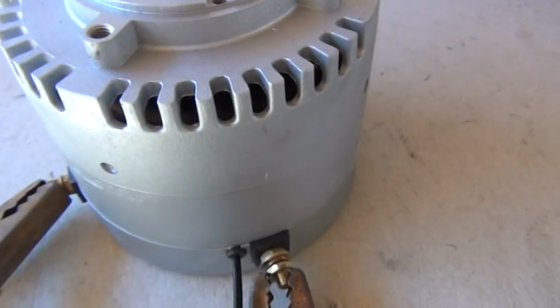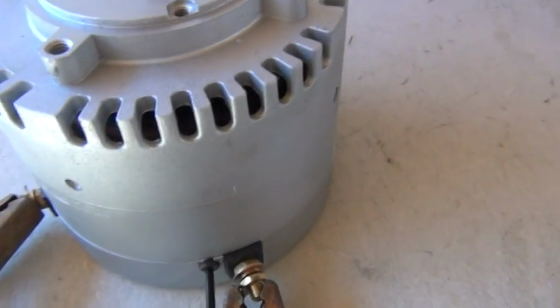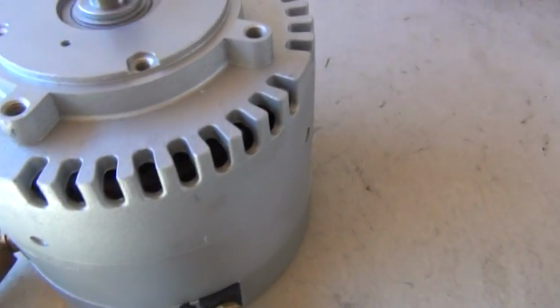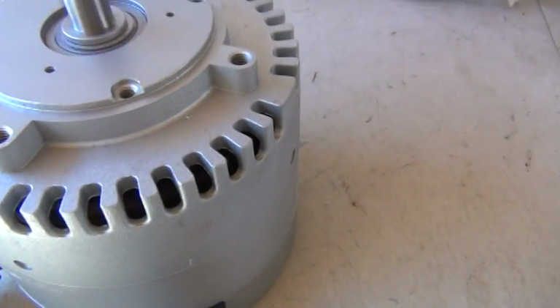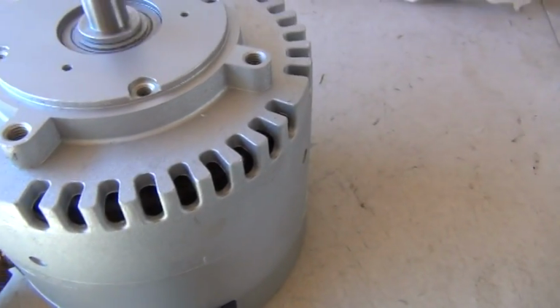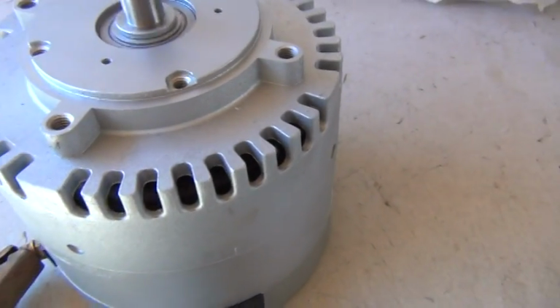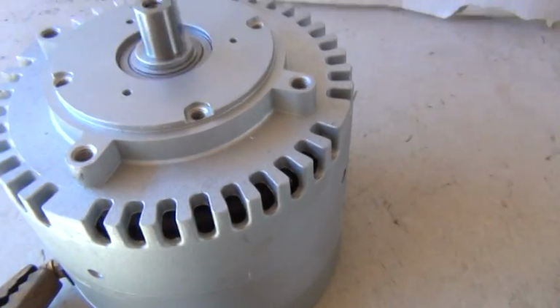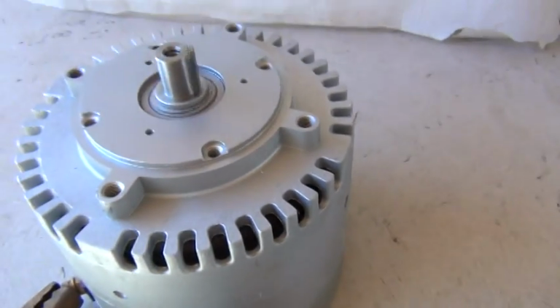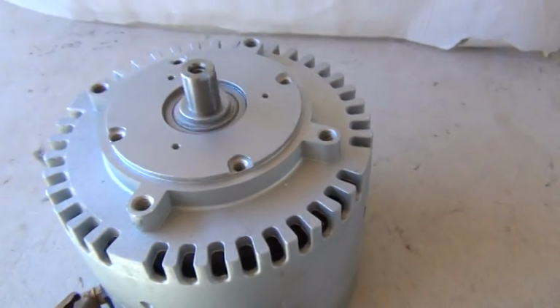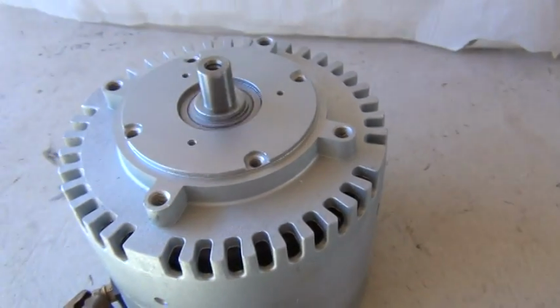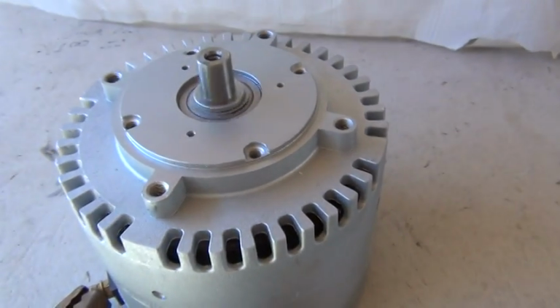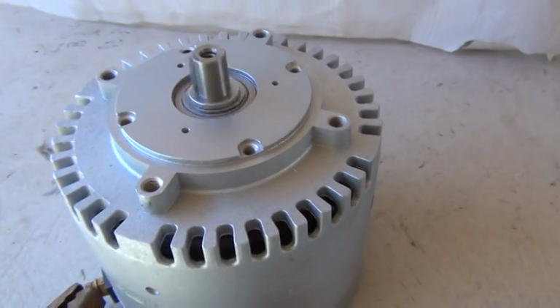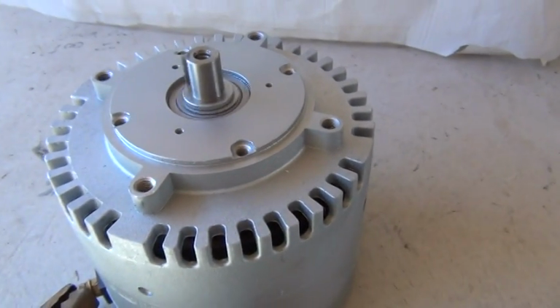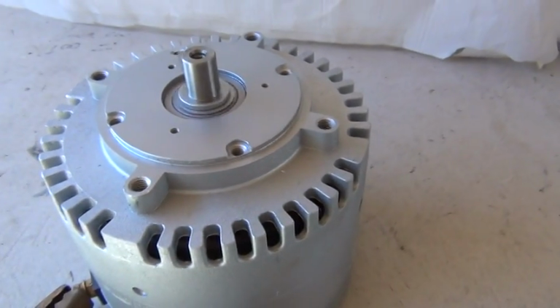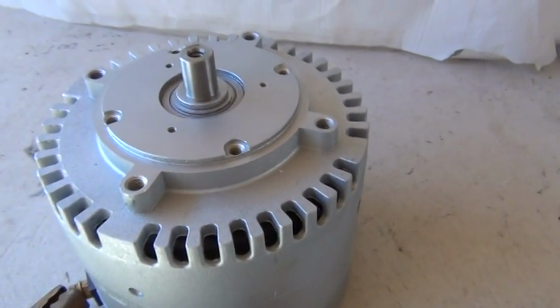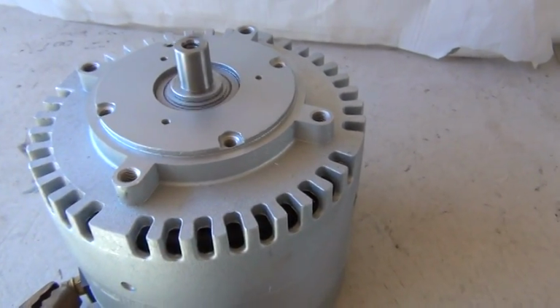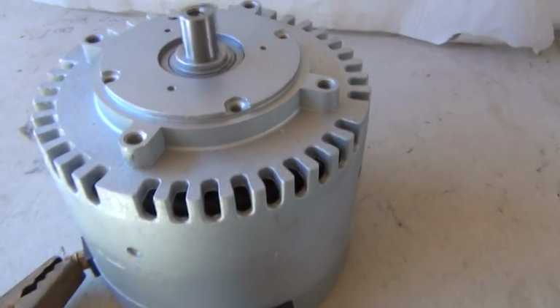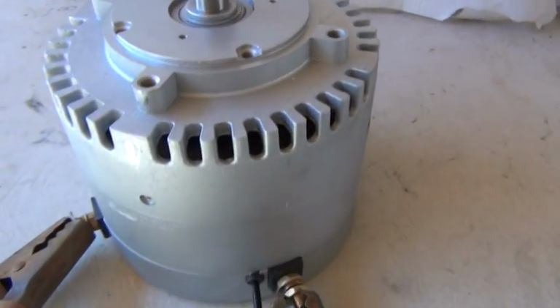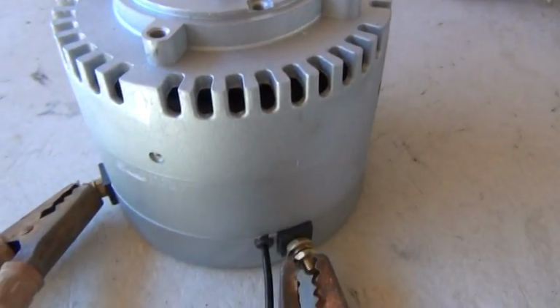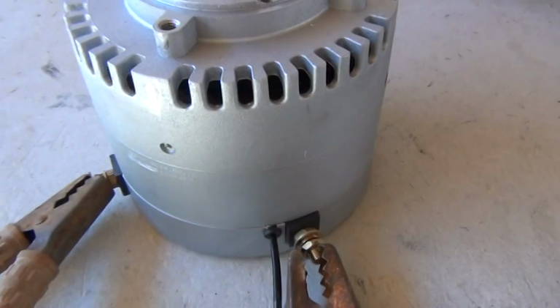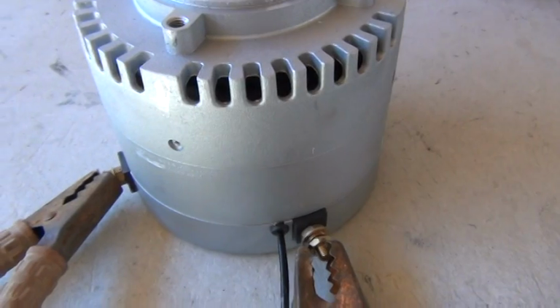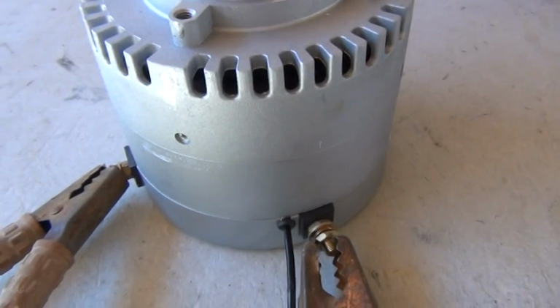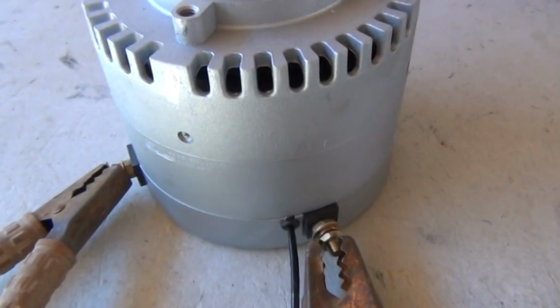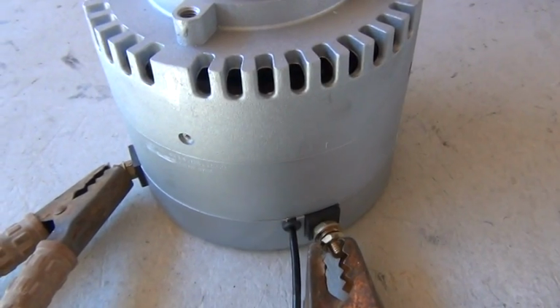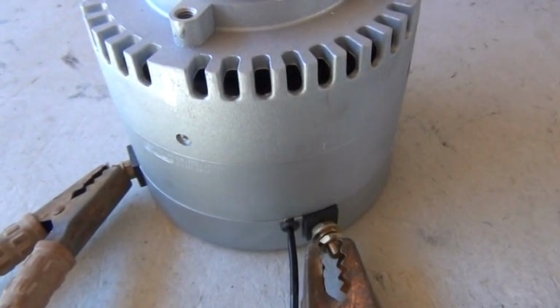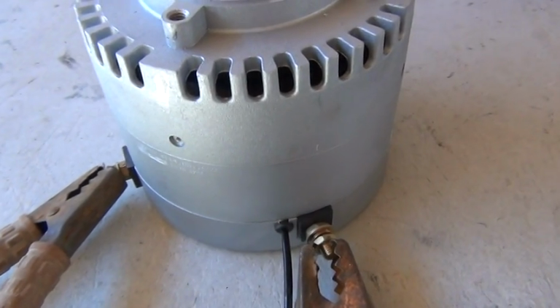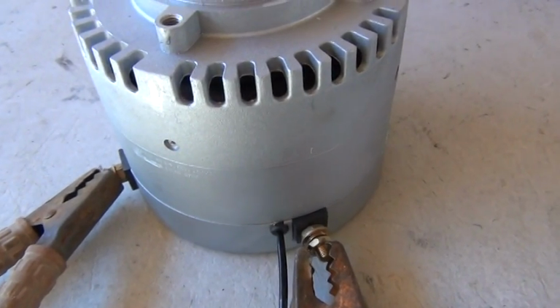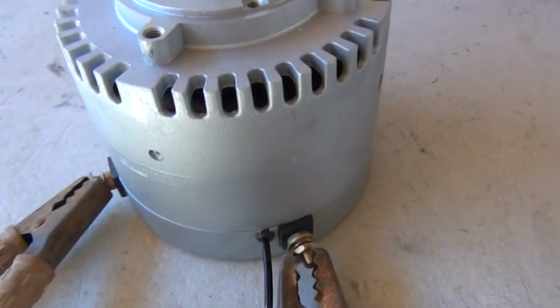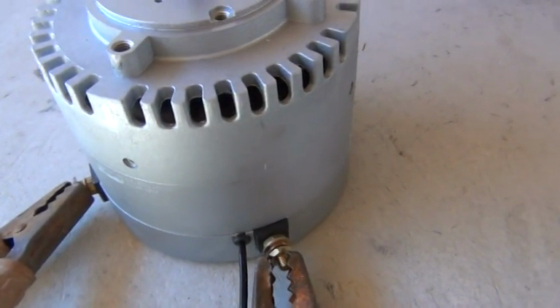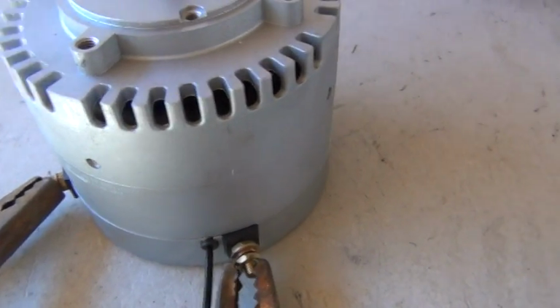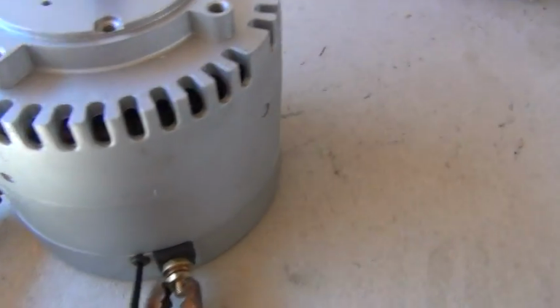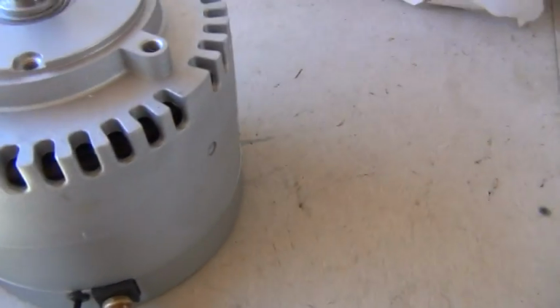It's a little quieter than the other Manta. Nice motor.